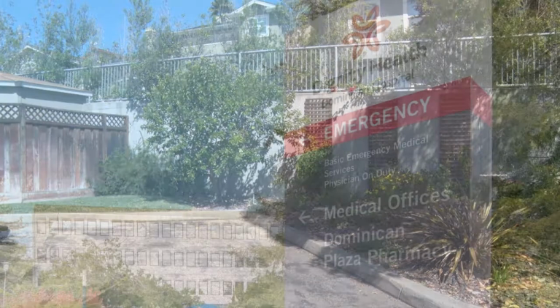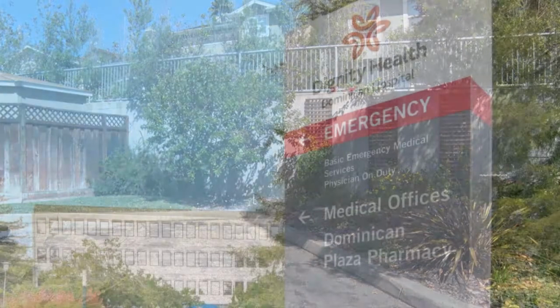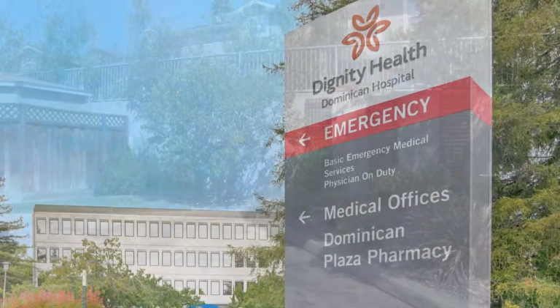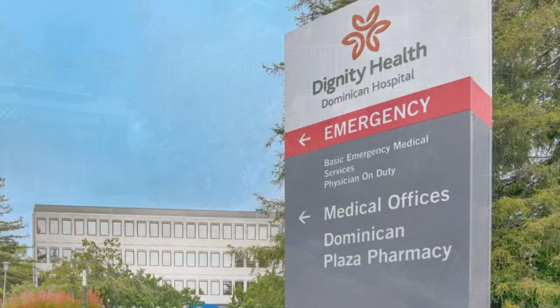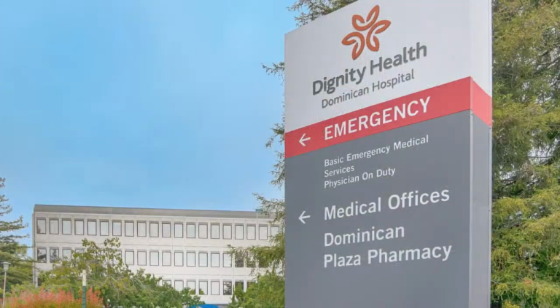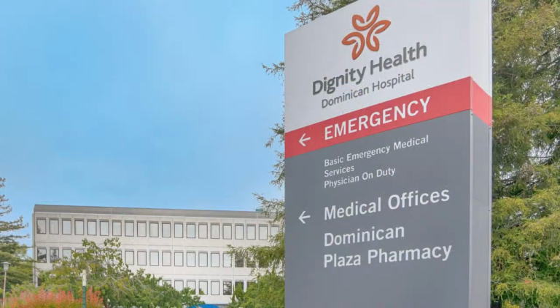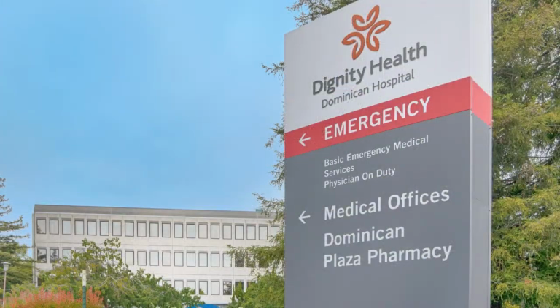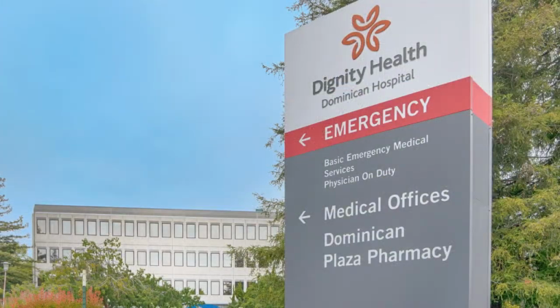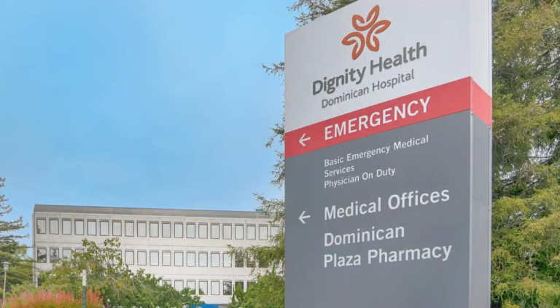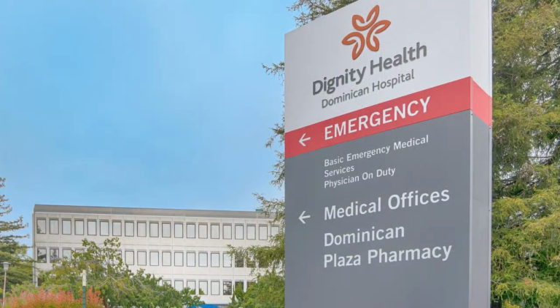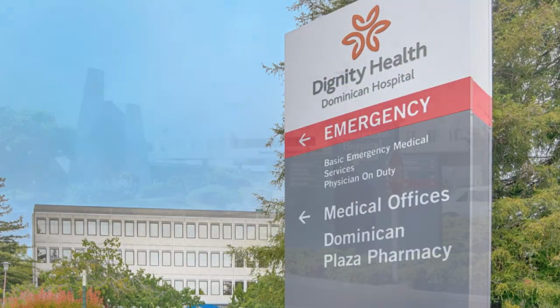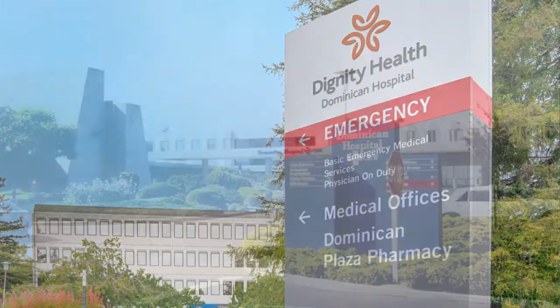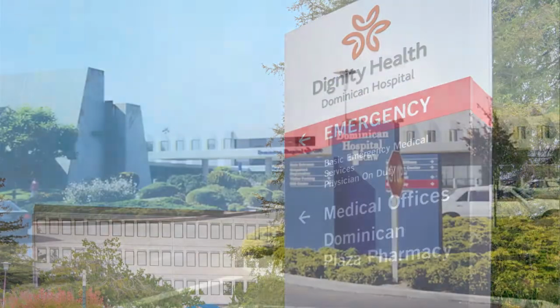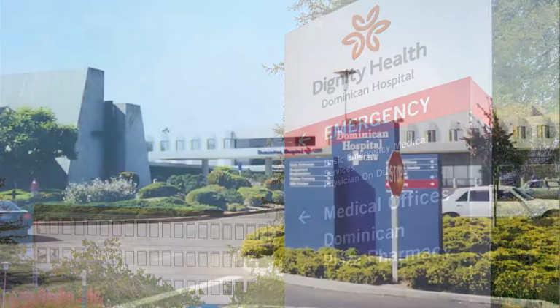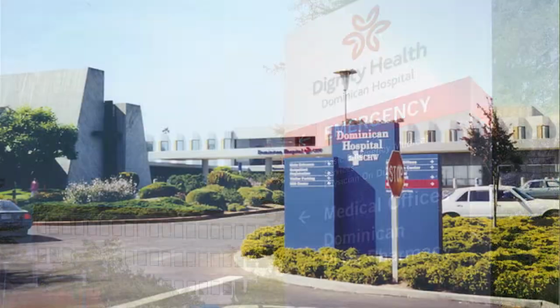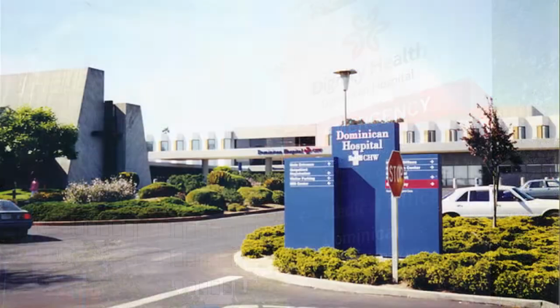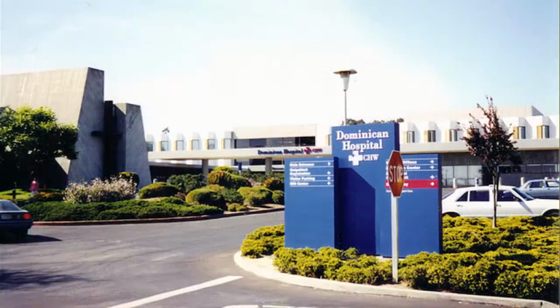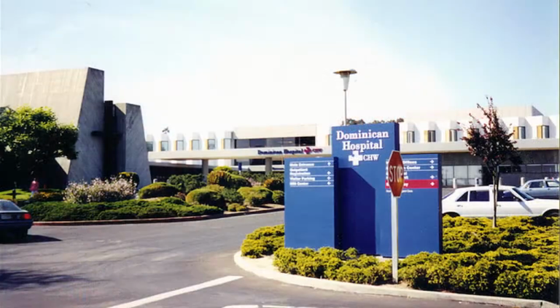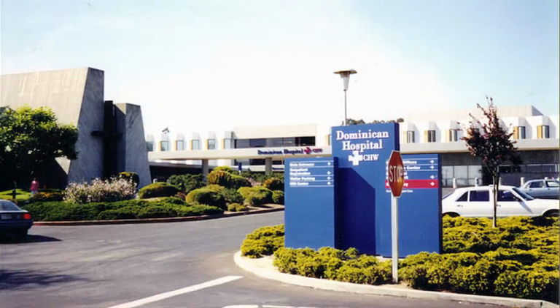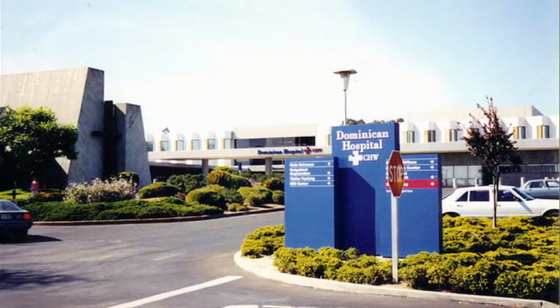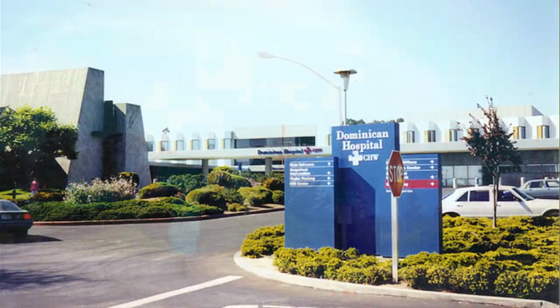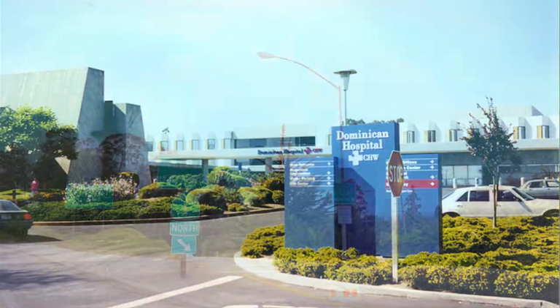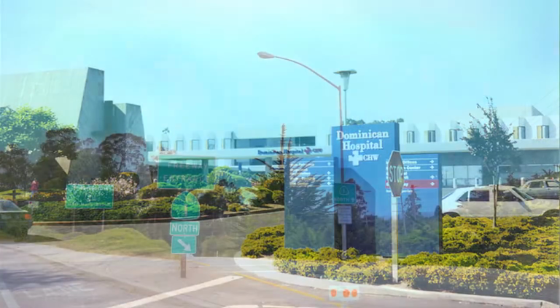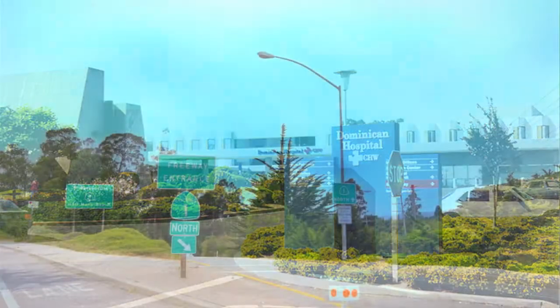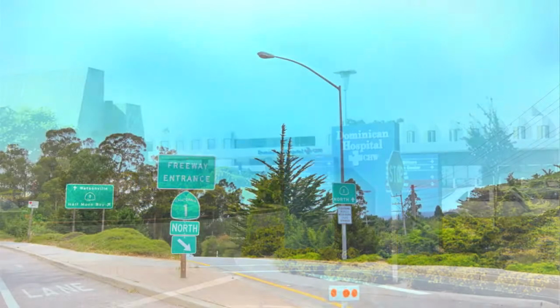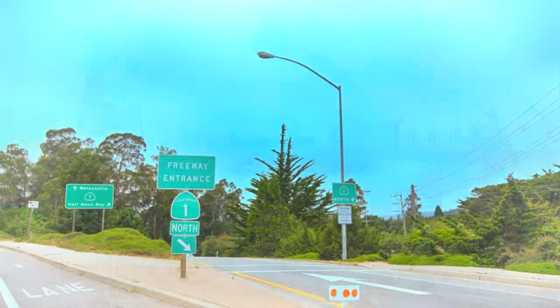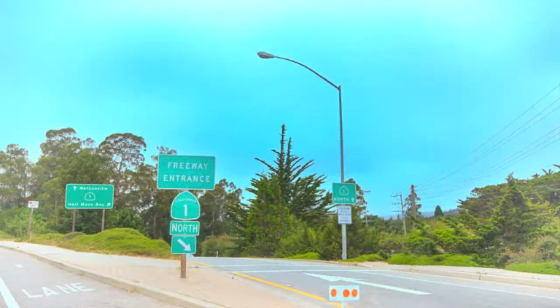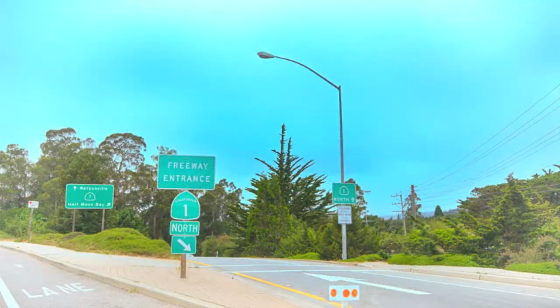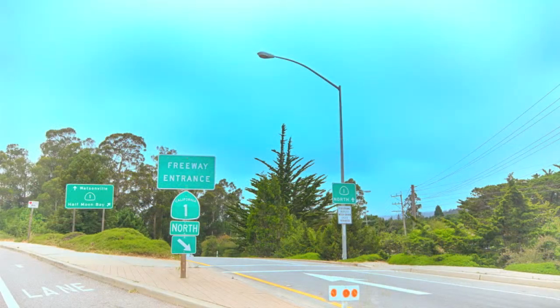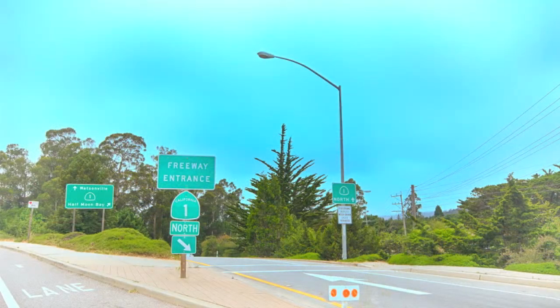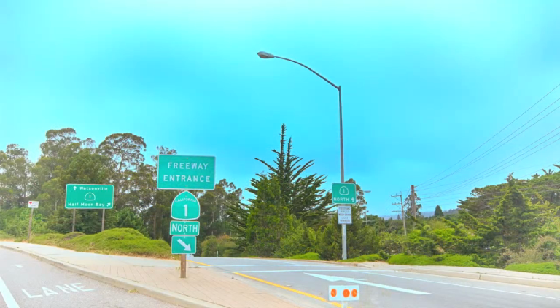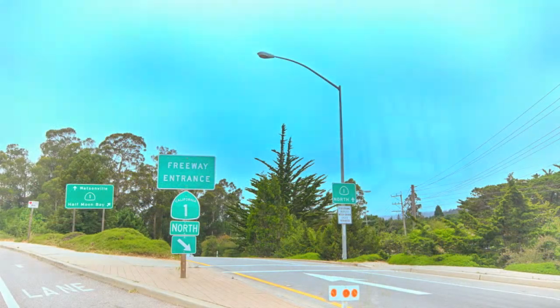It is conveniently located to Dominican and Sutter hospitals and has easy access to Highway 1.